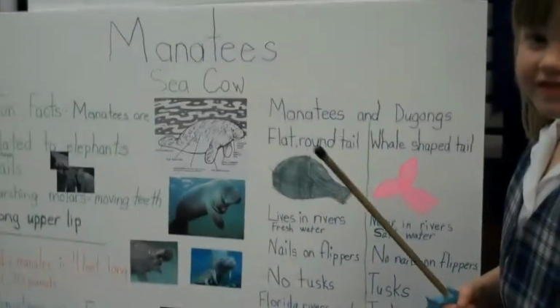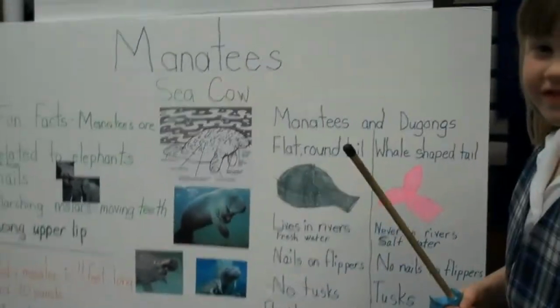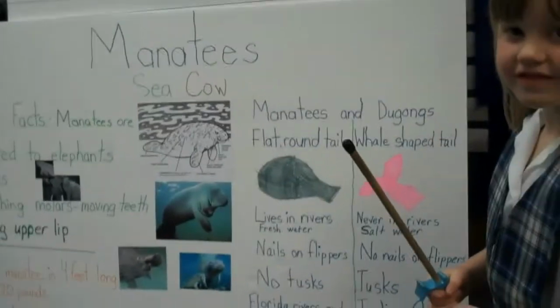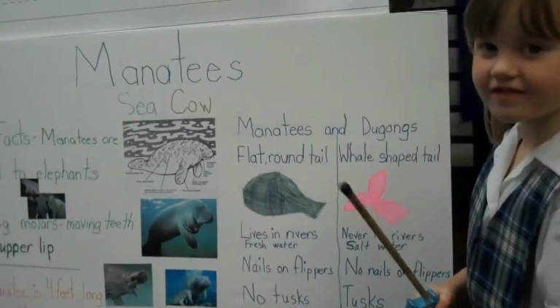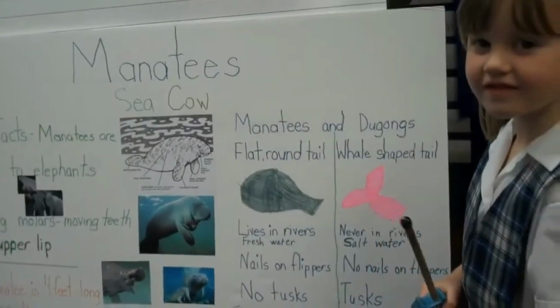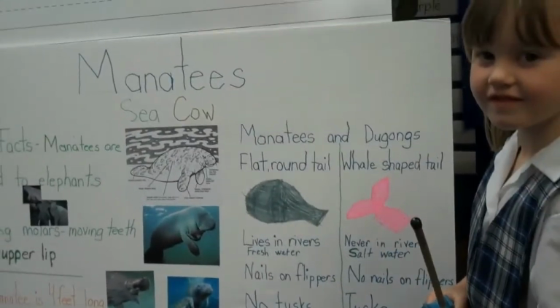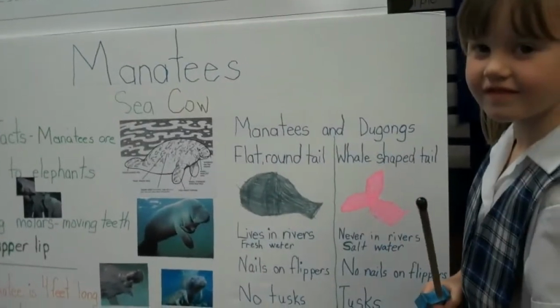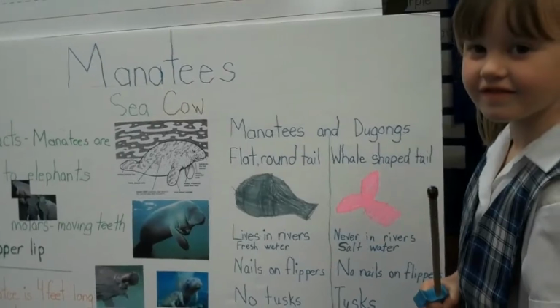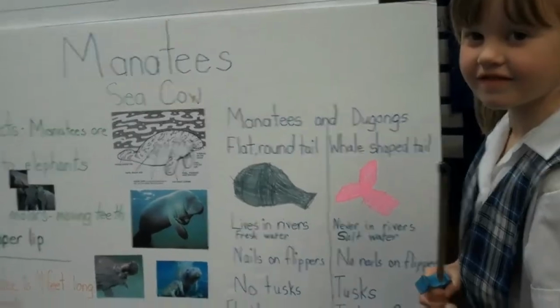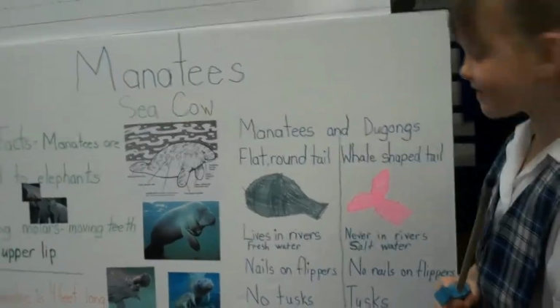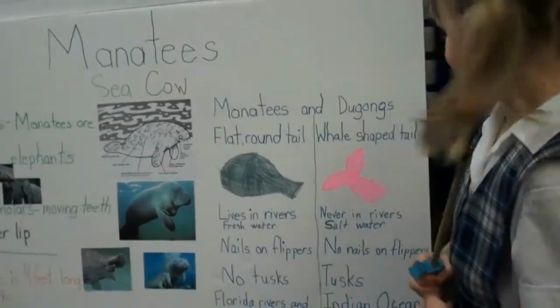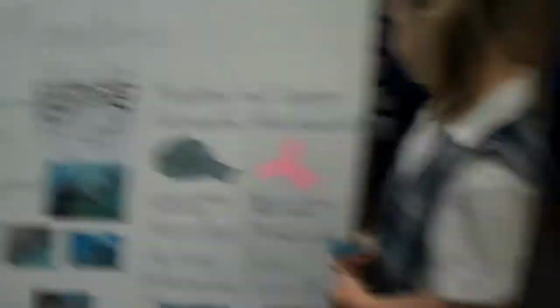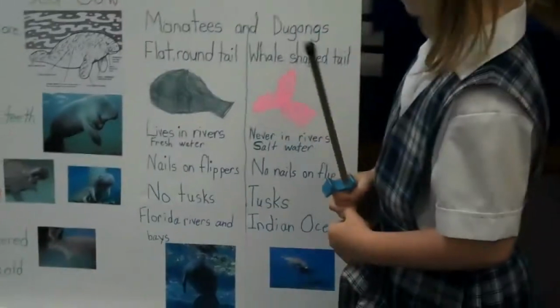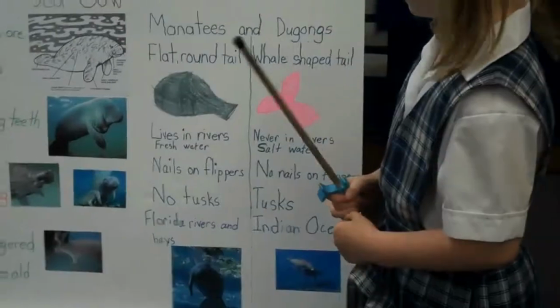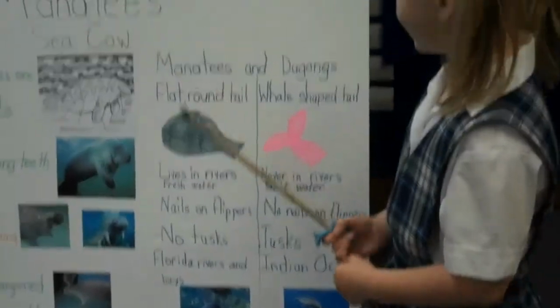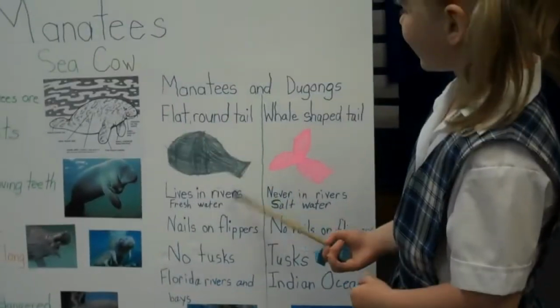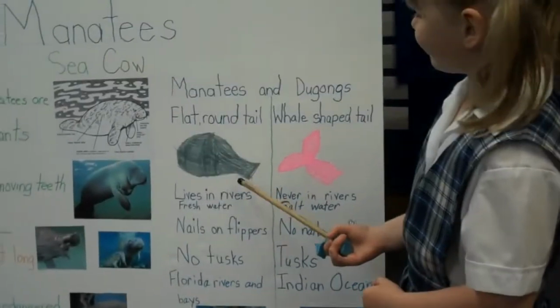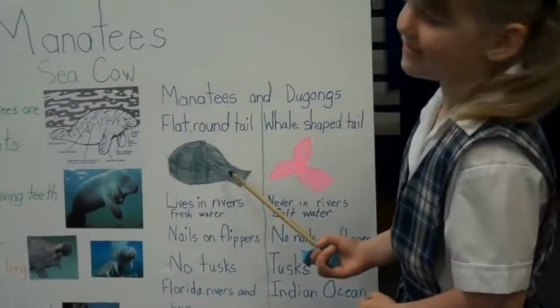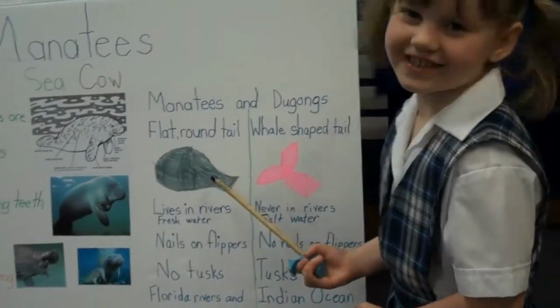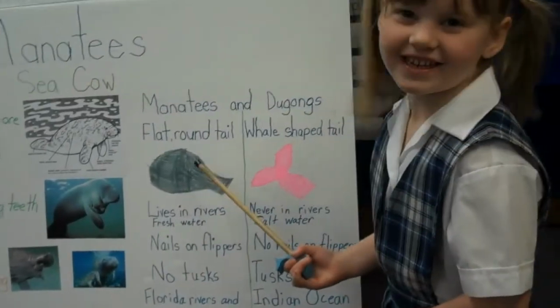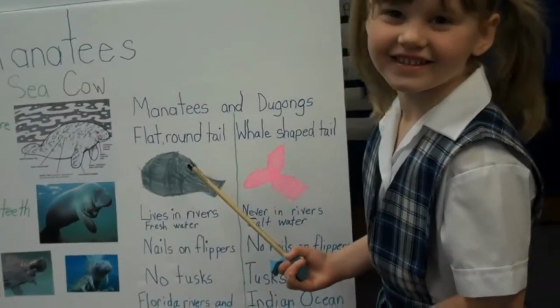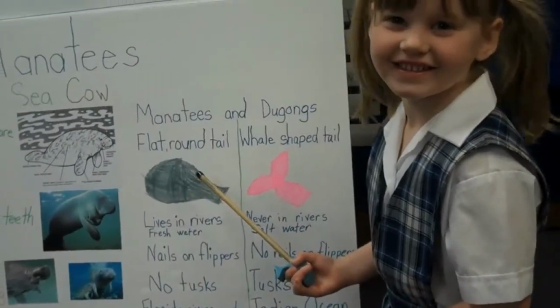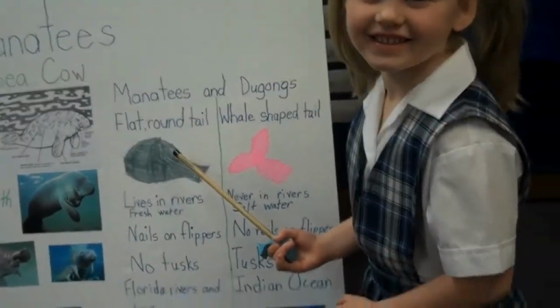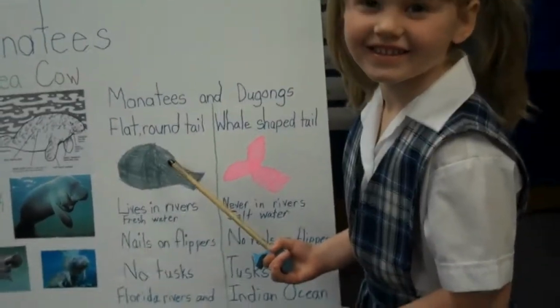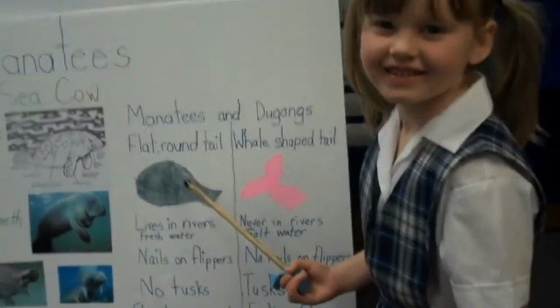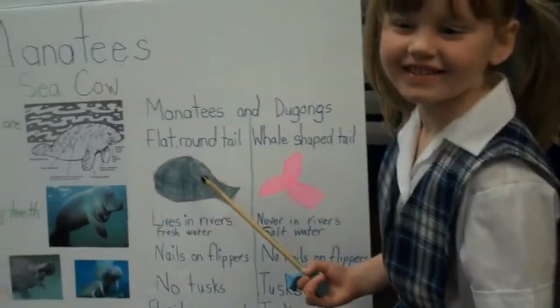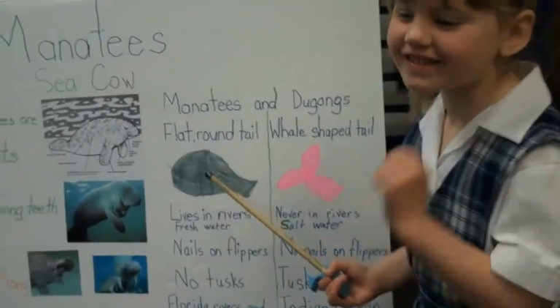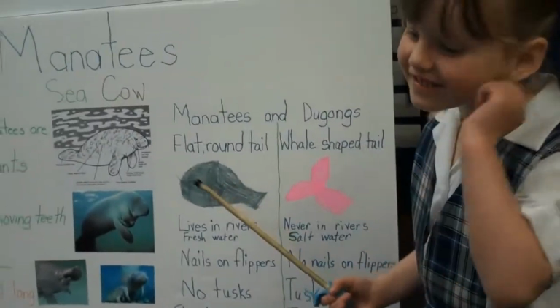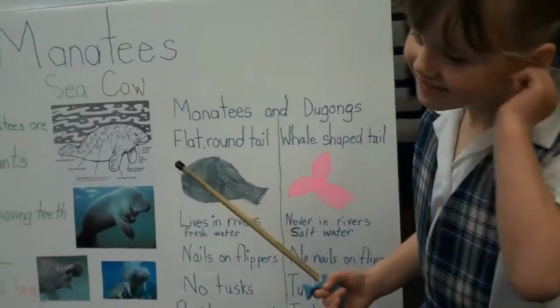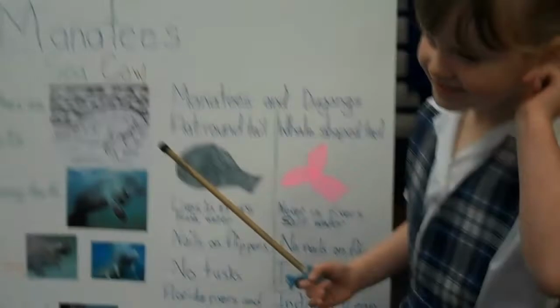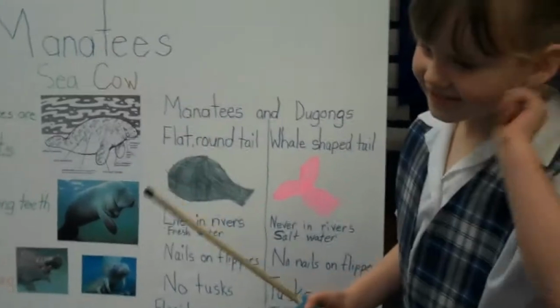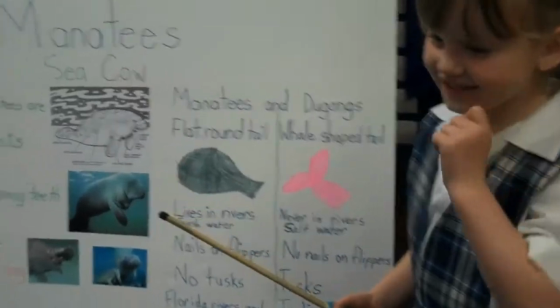The other one kind of looks like a fan, right? On the manatee. It looks like a beaver's tail. Very good.